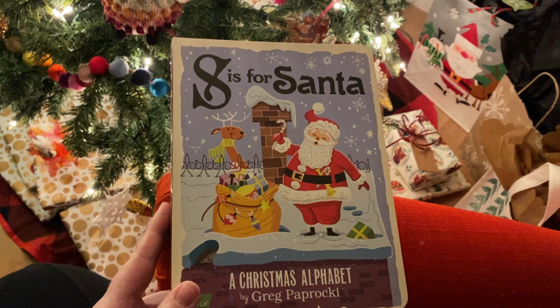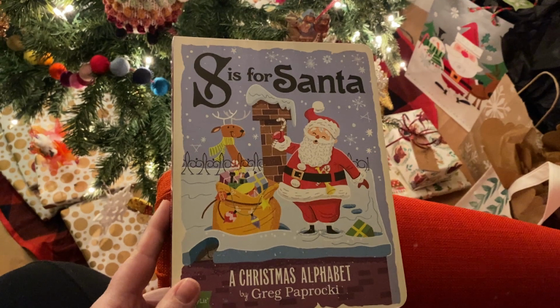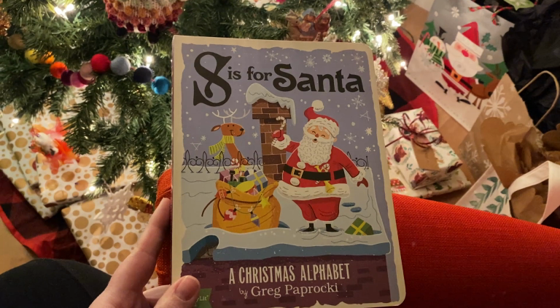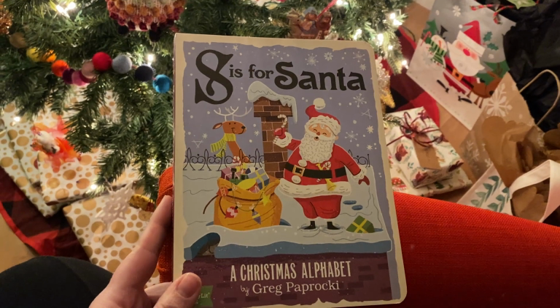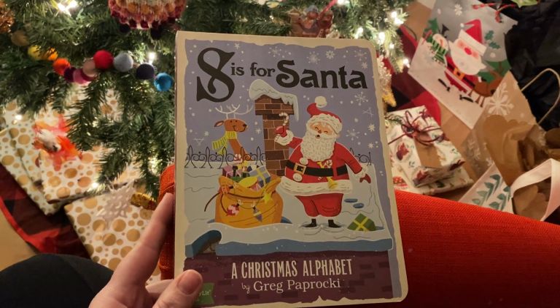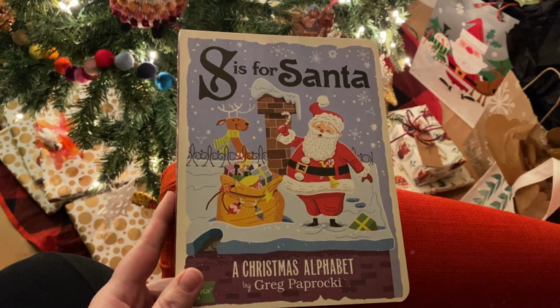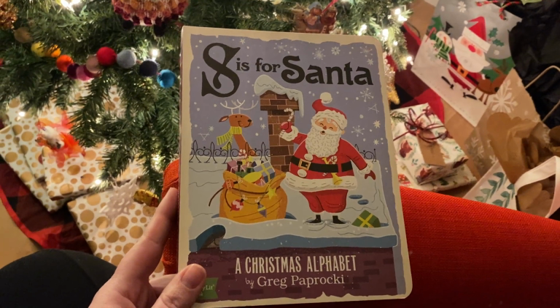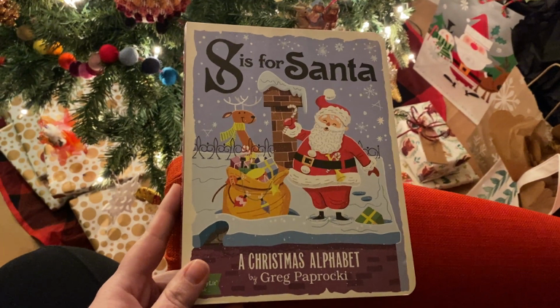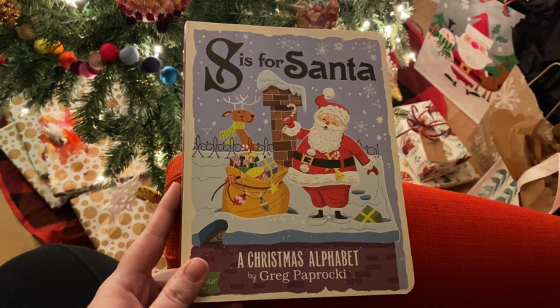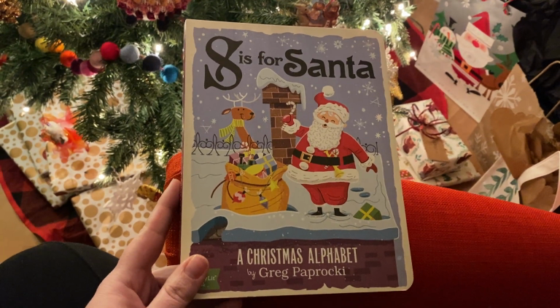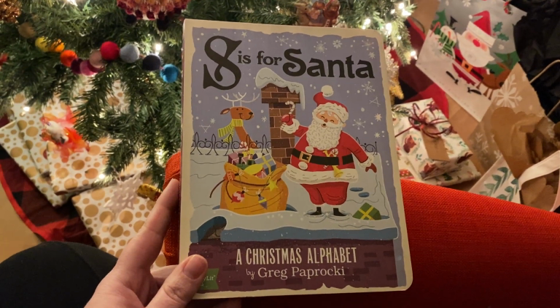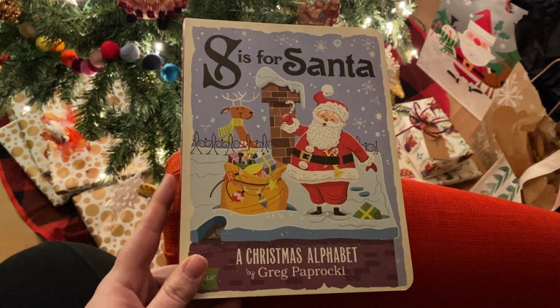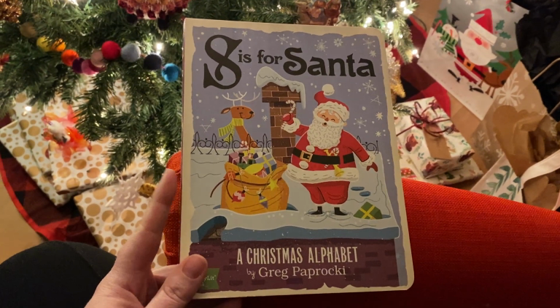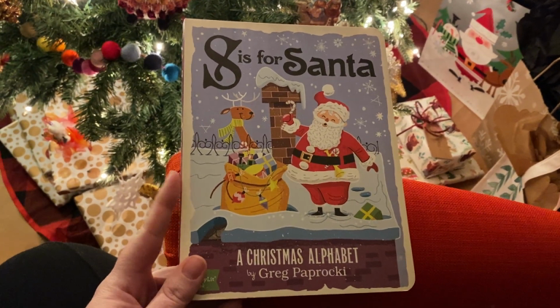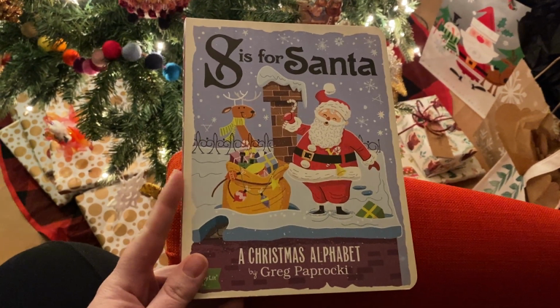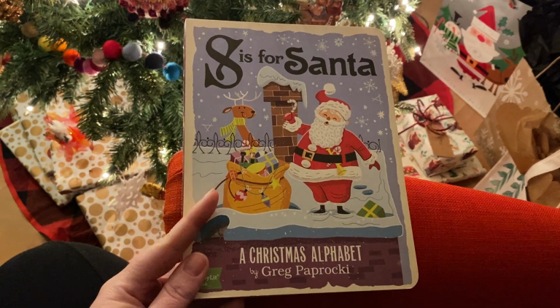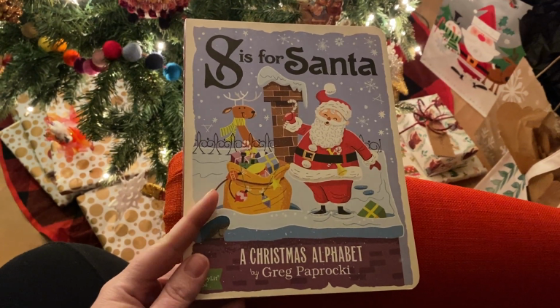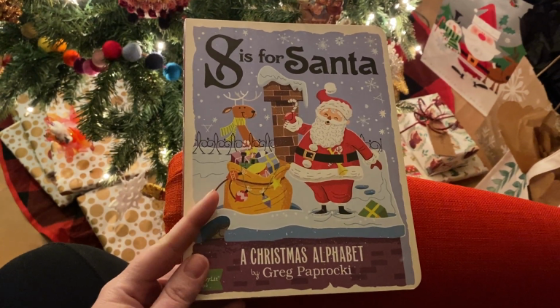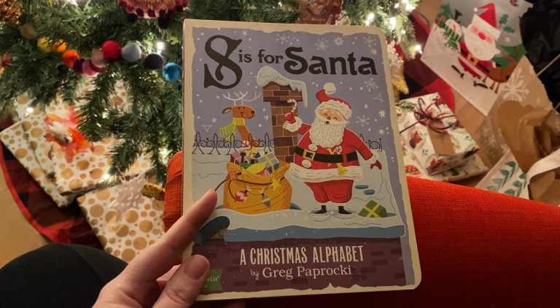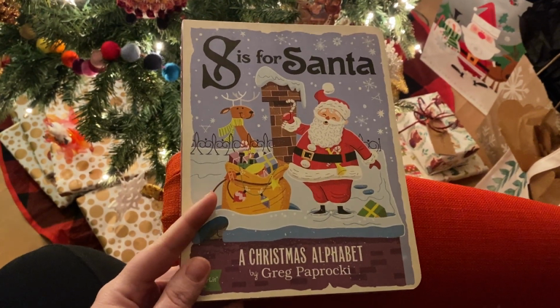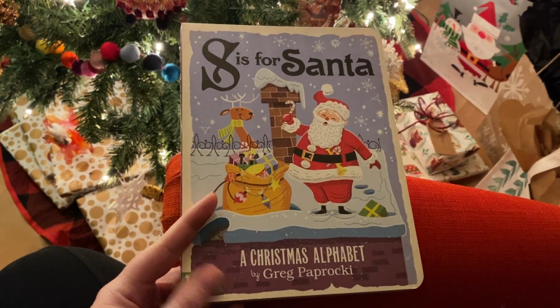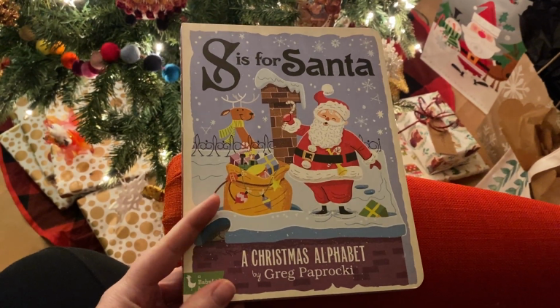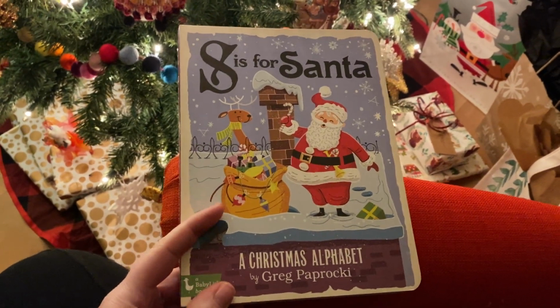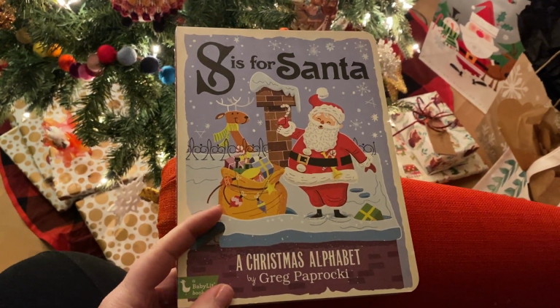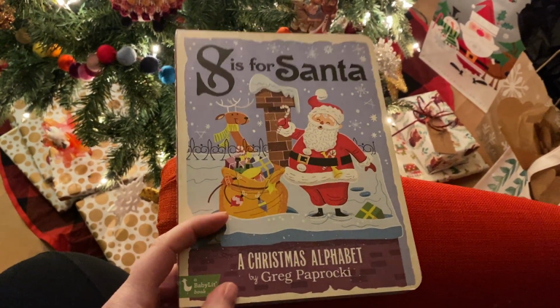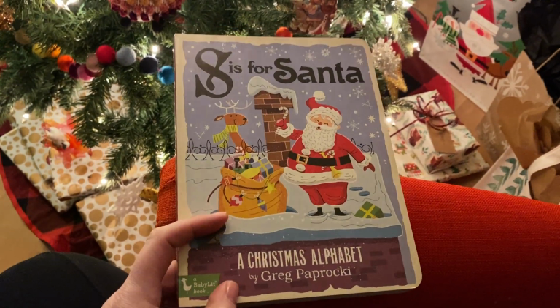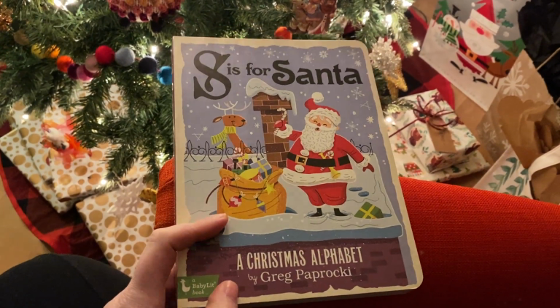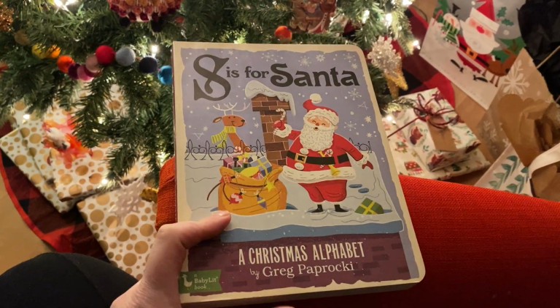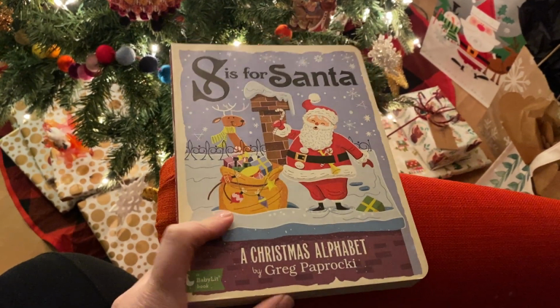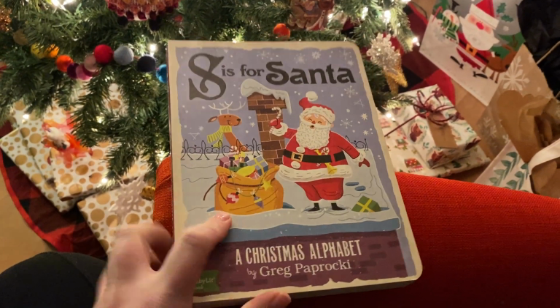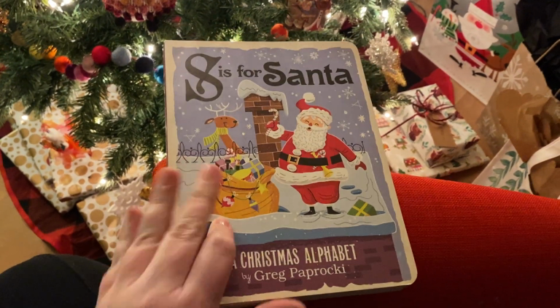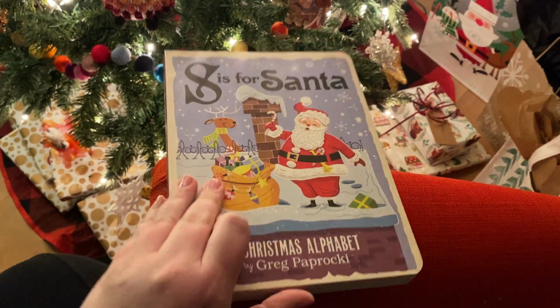S is for Santa, a Christmas alphabet, by Greg Paprocki.